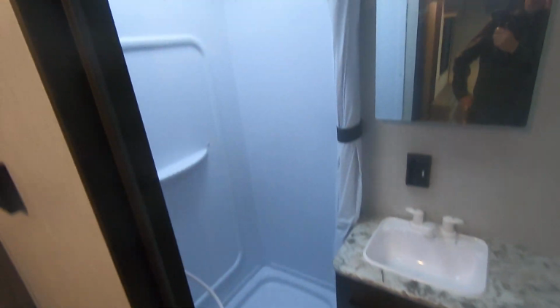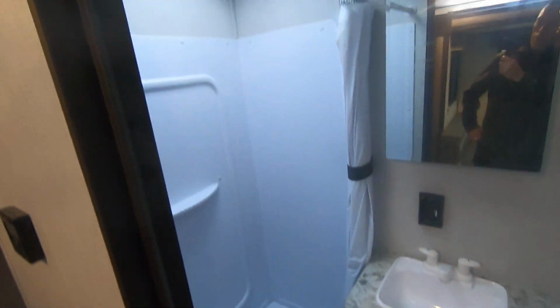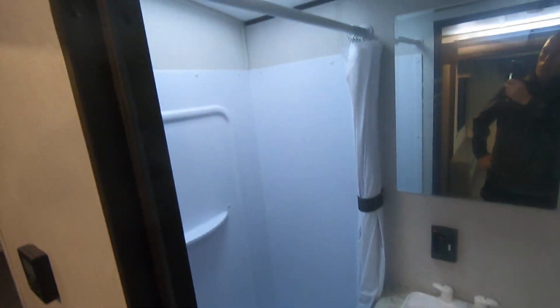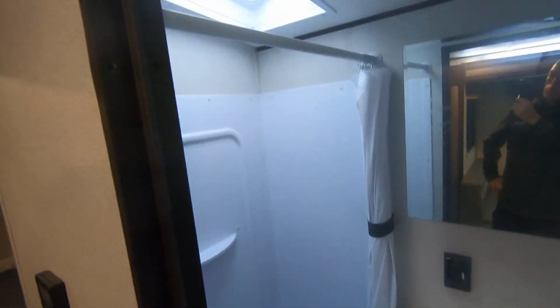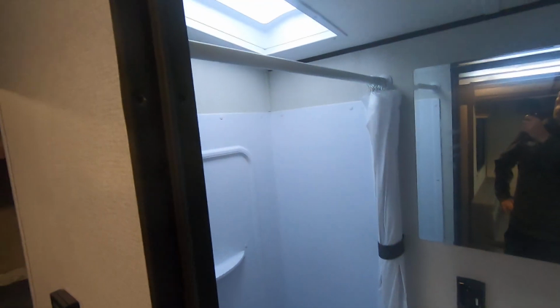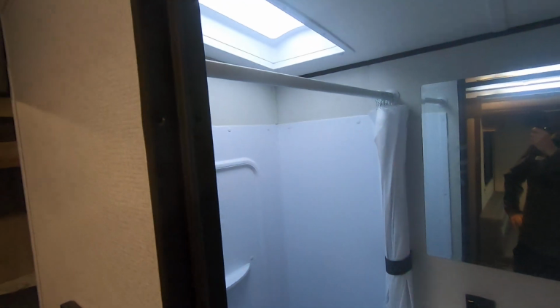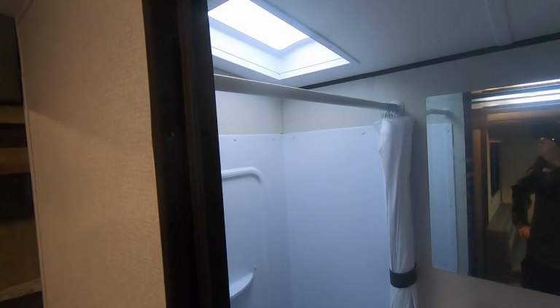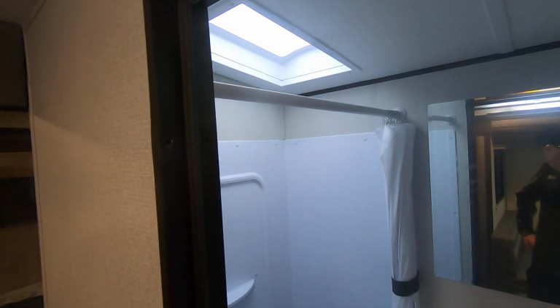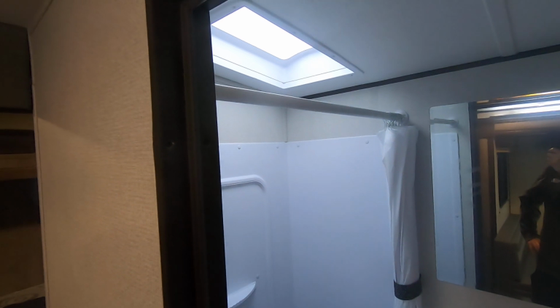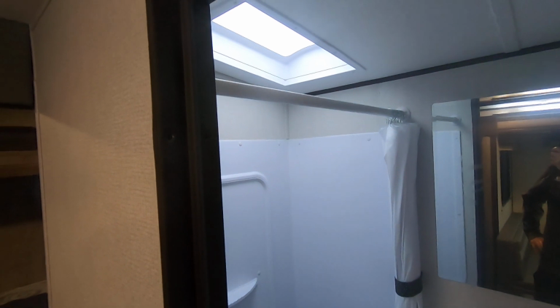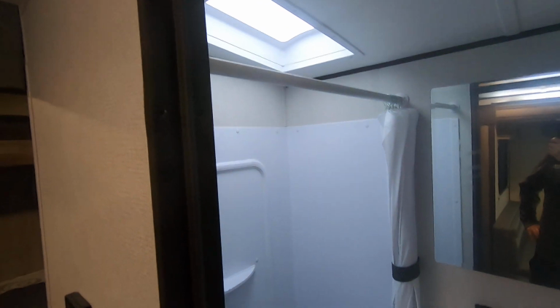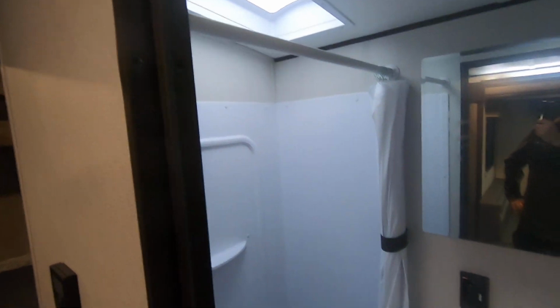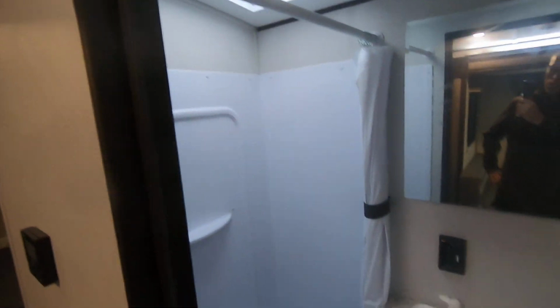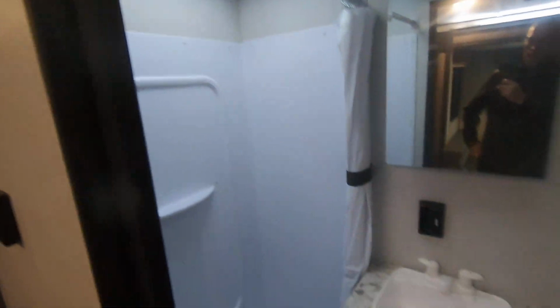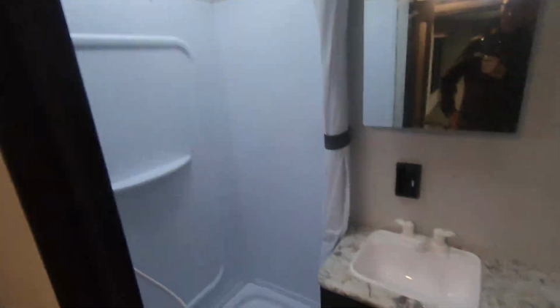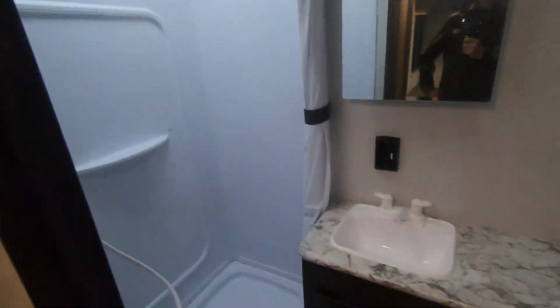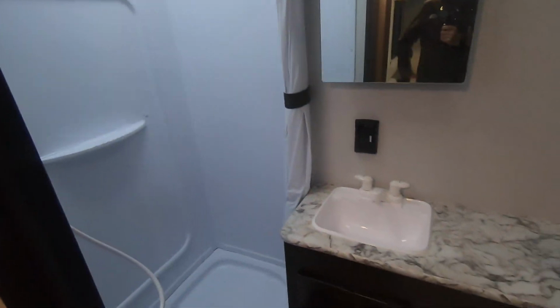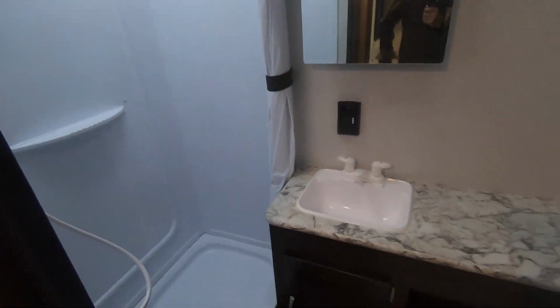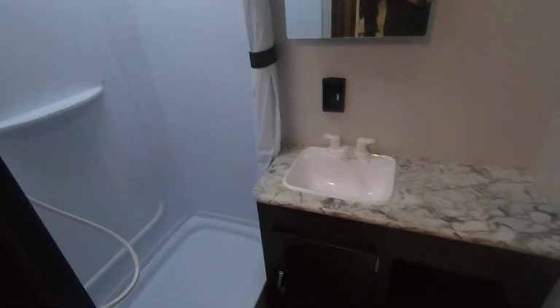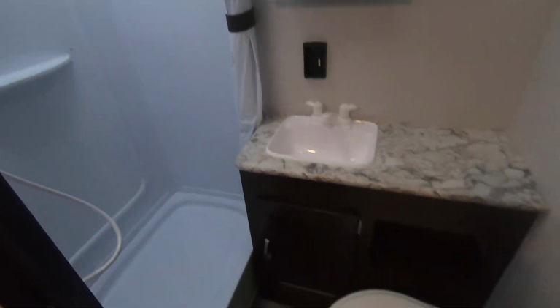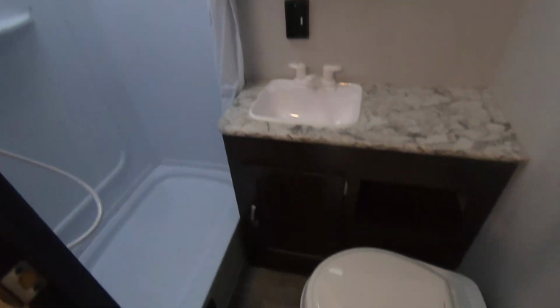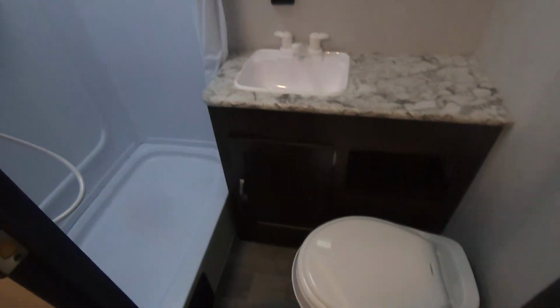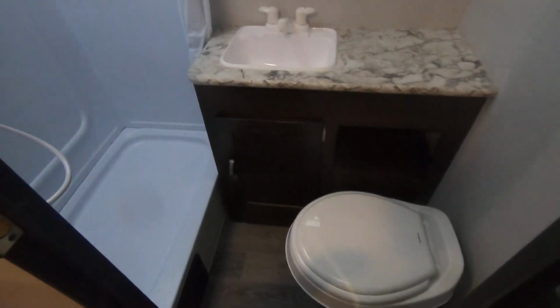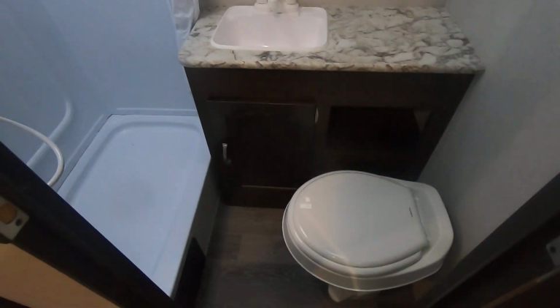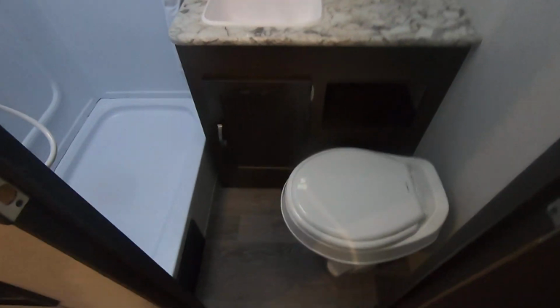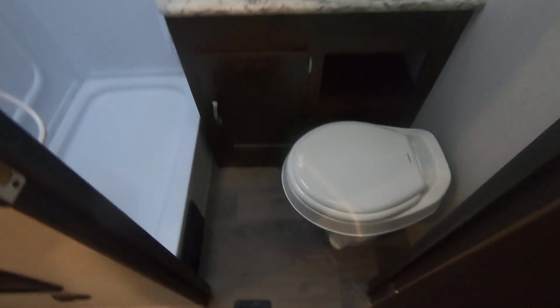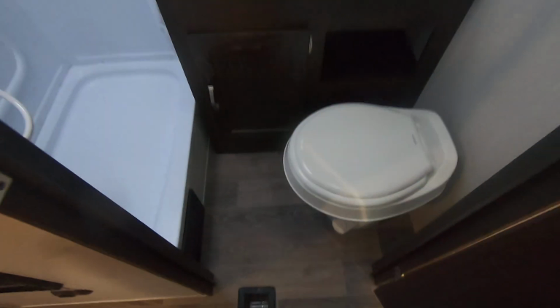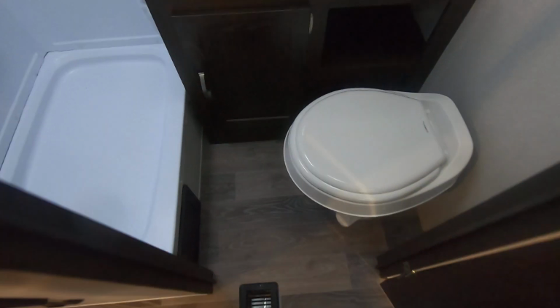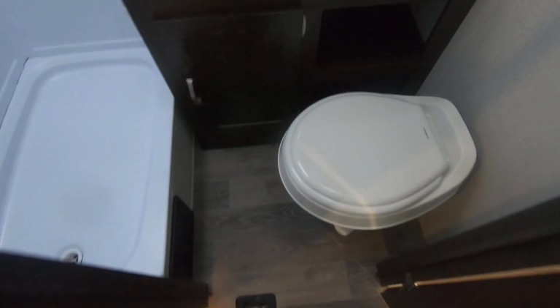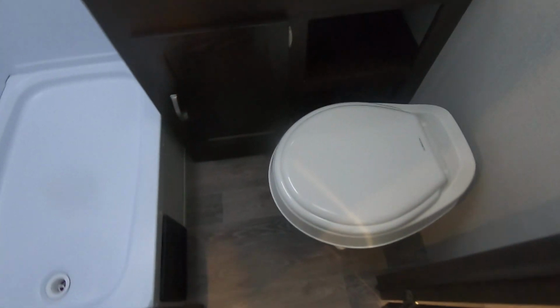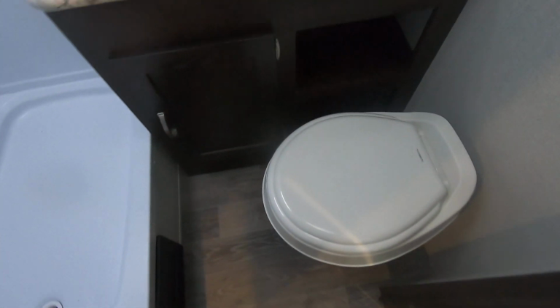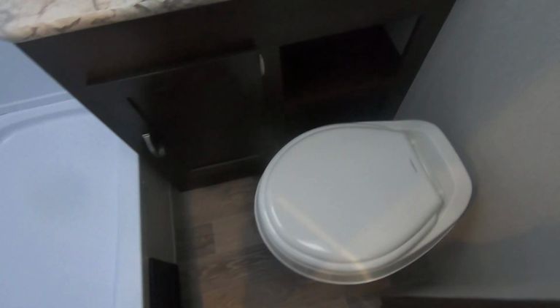The shower has a little more headroom with the skylight. Here's the sink and bathroom.